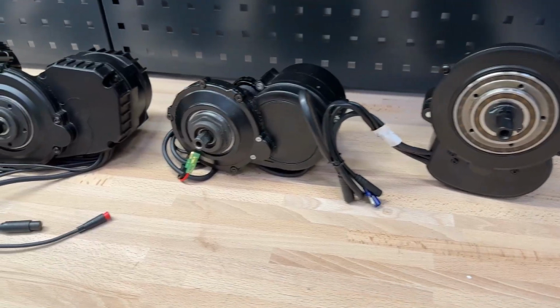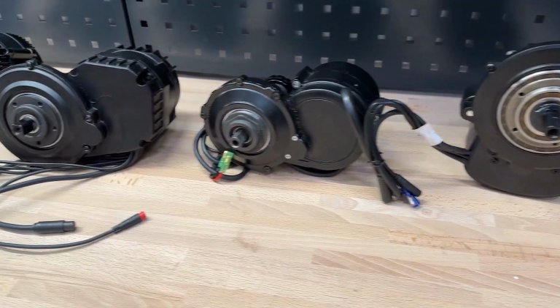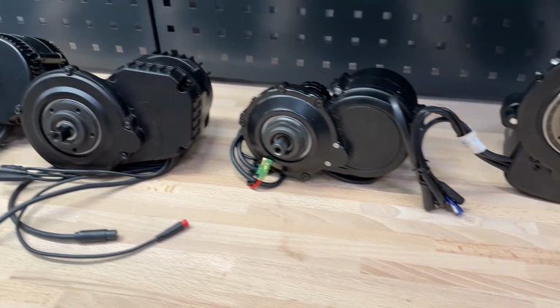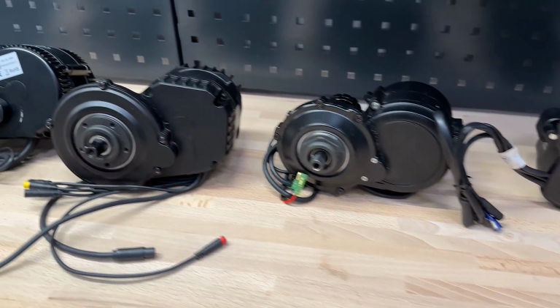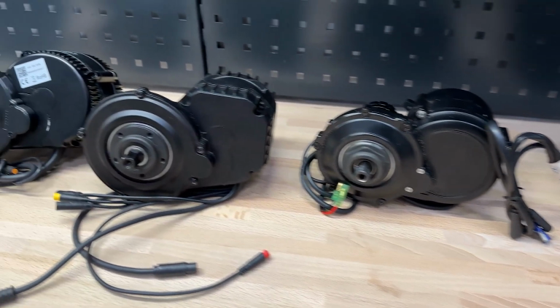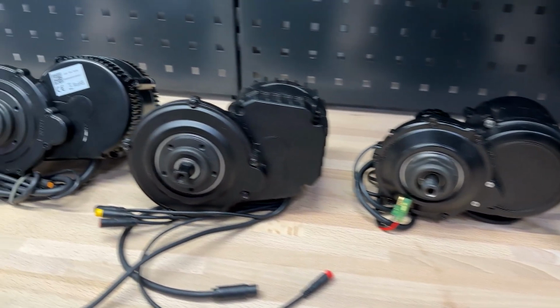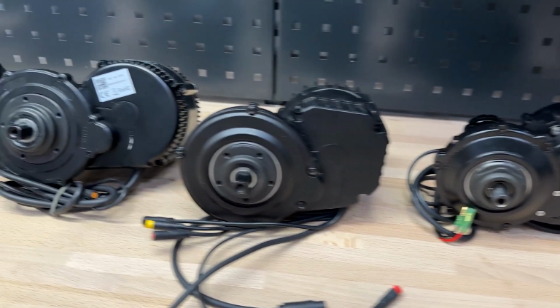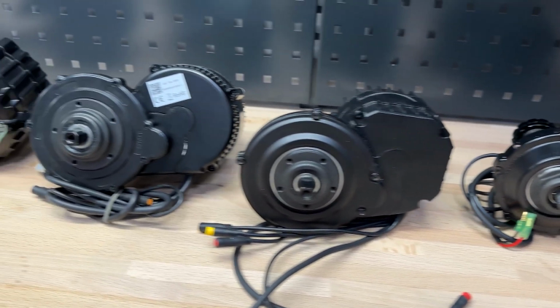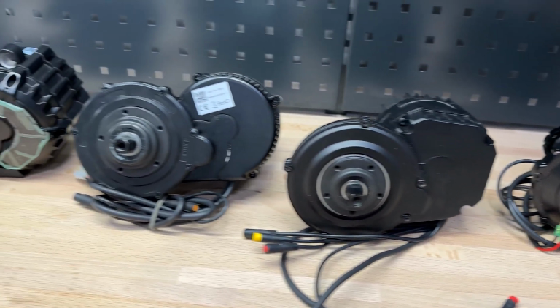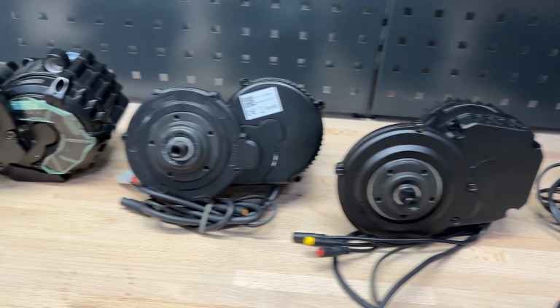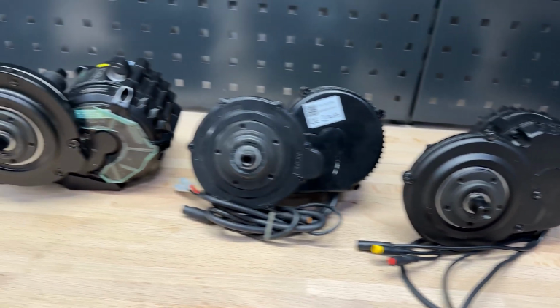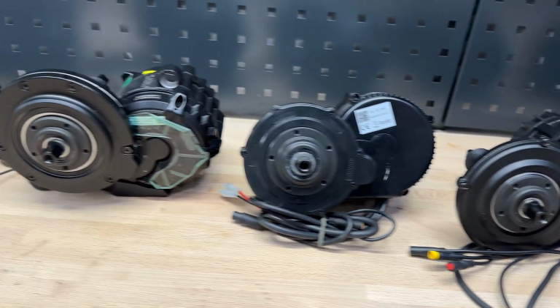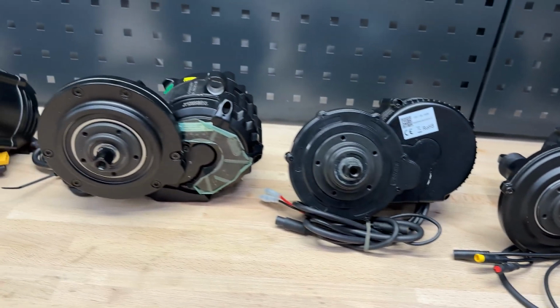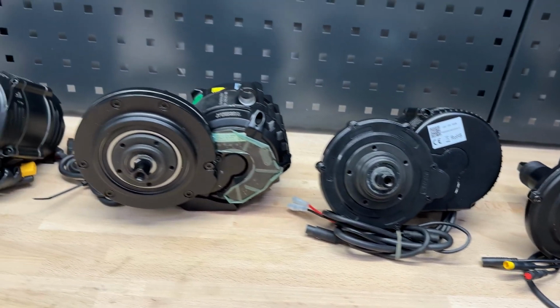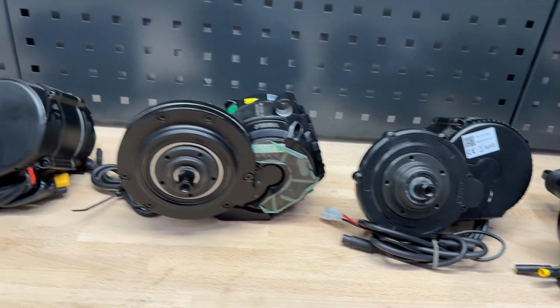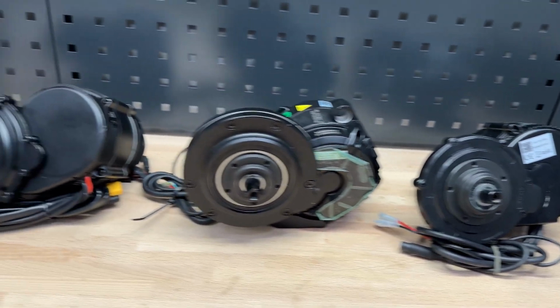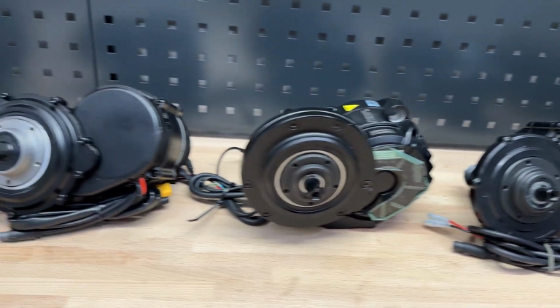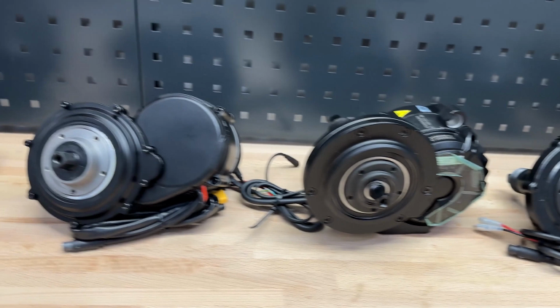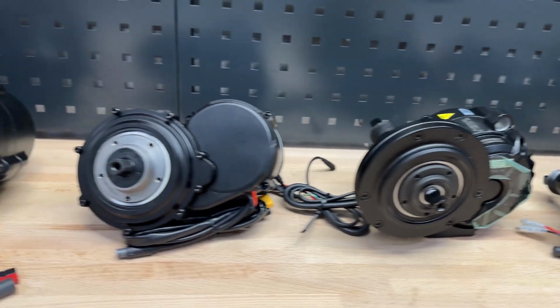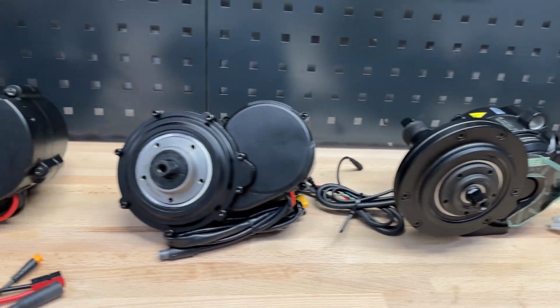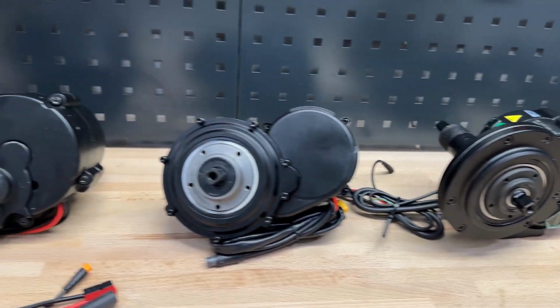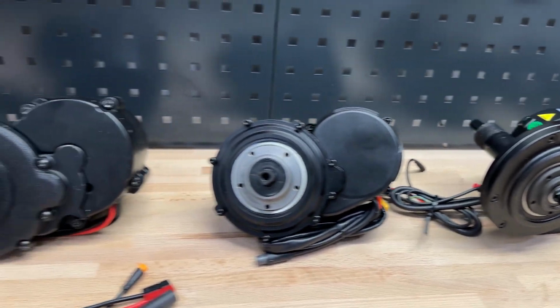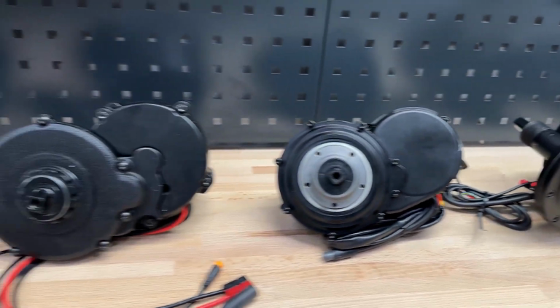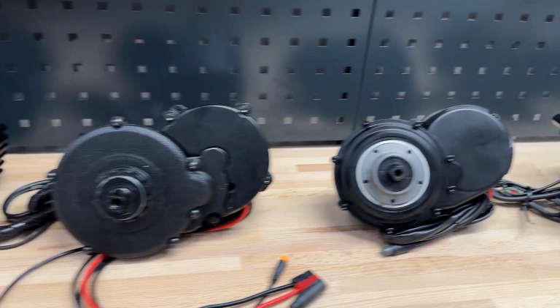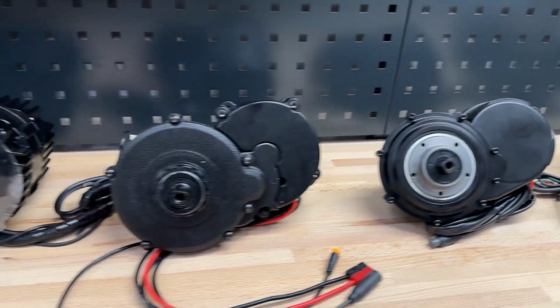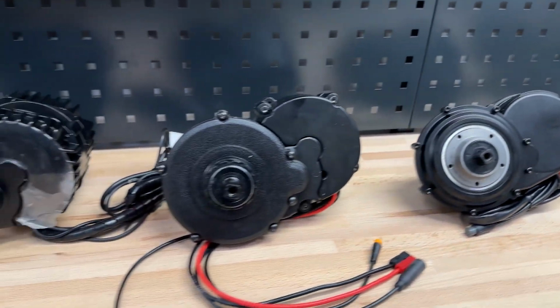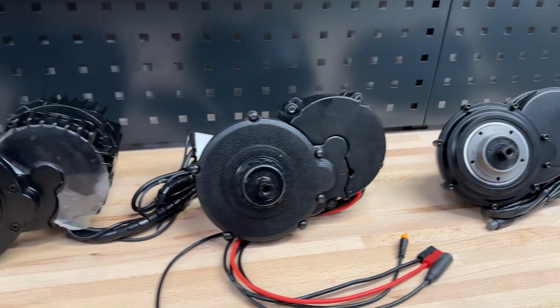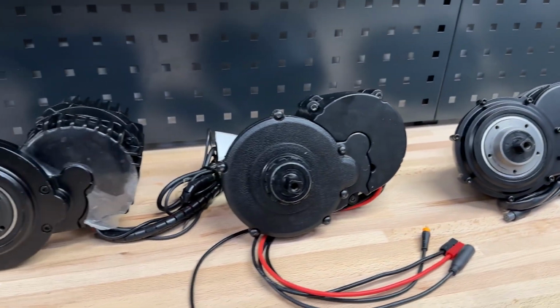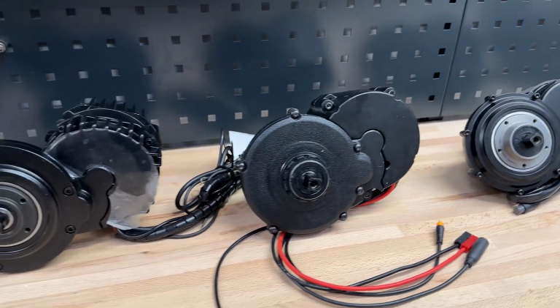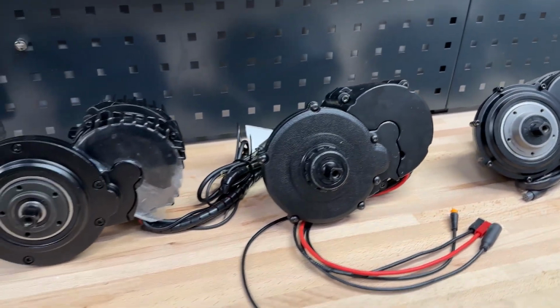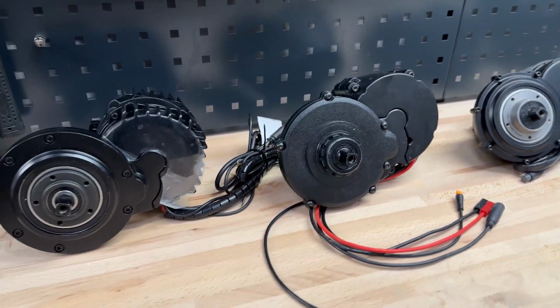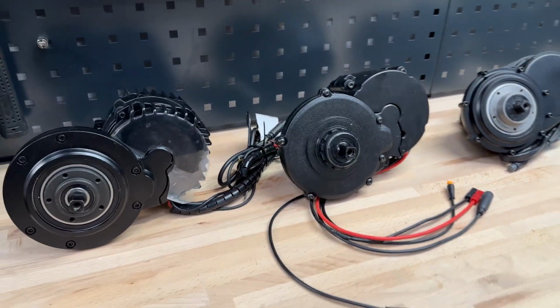These motors are arranged by weight in rising order. And here they are placed, in my opinion, by visual quality.